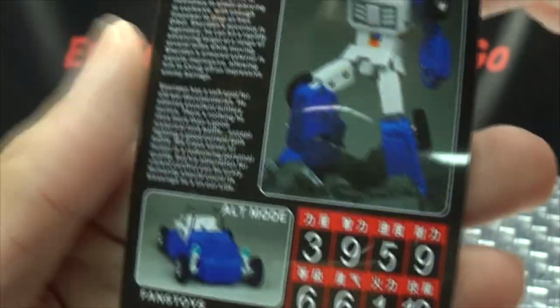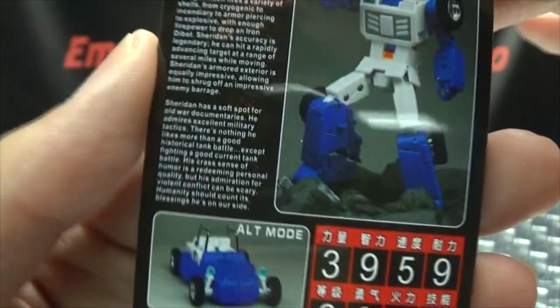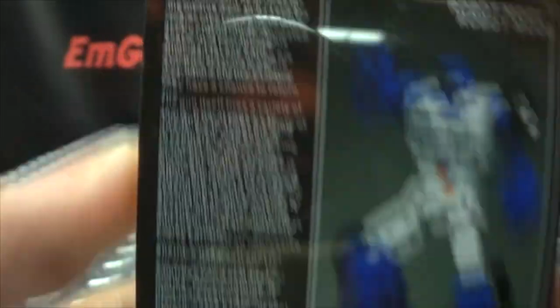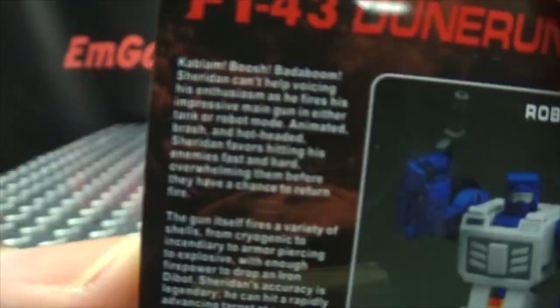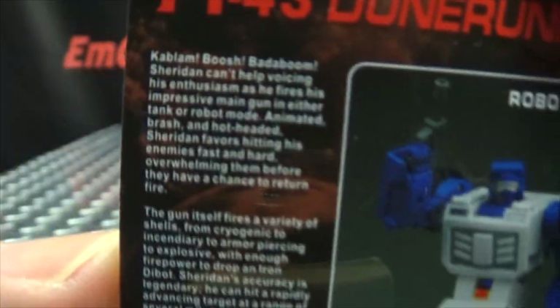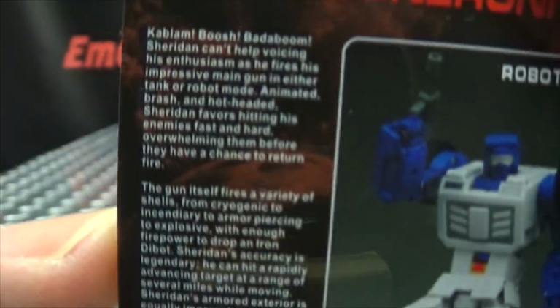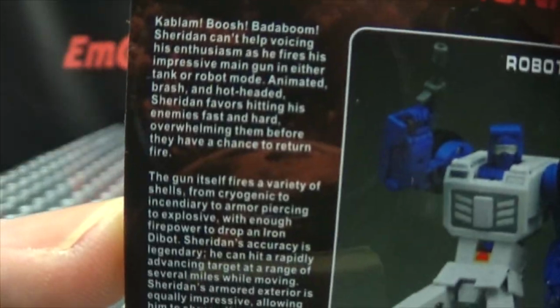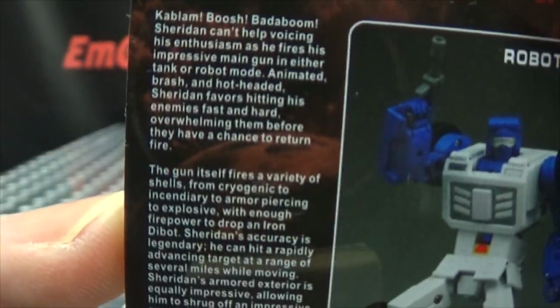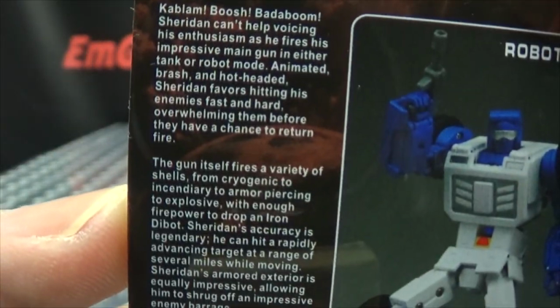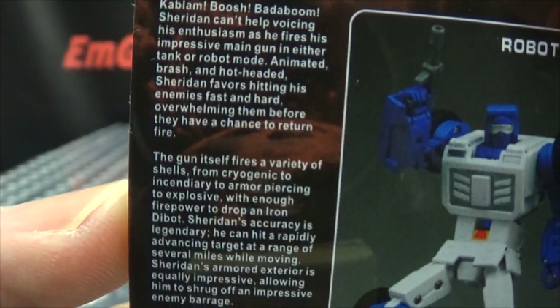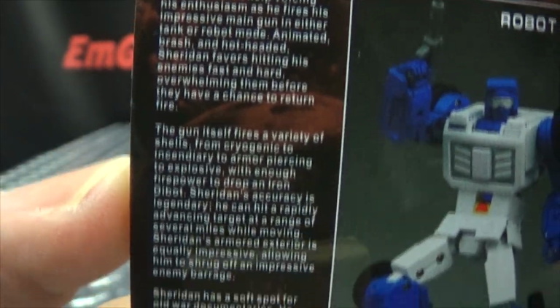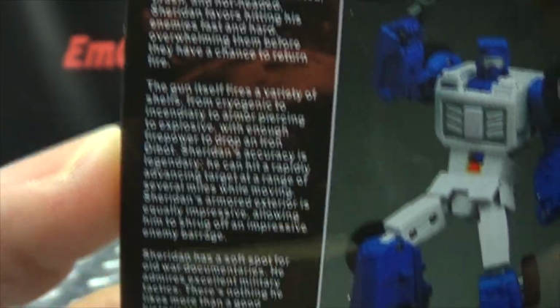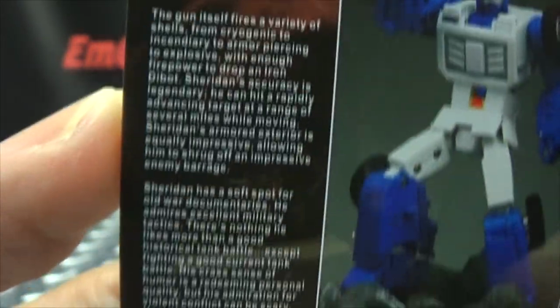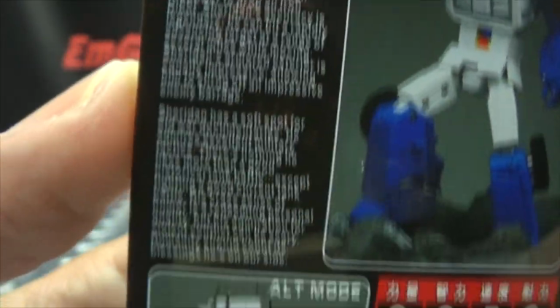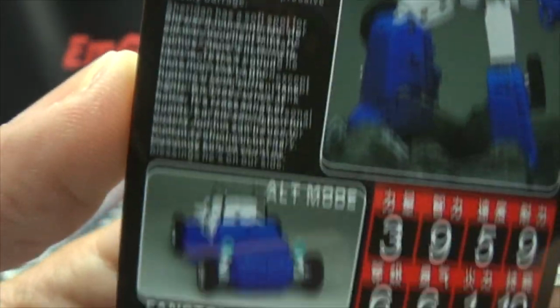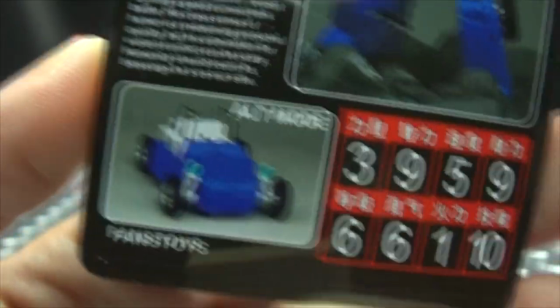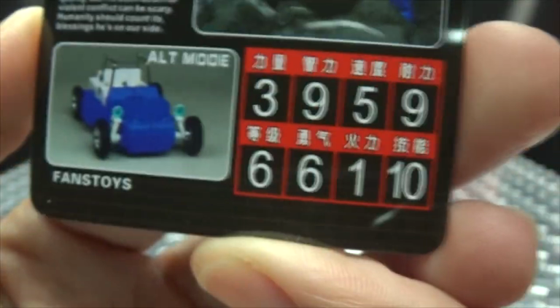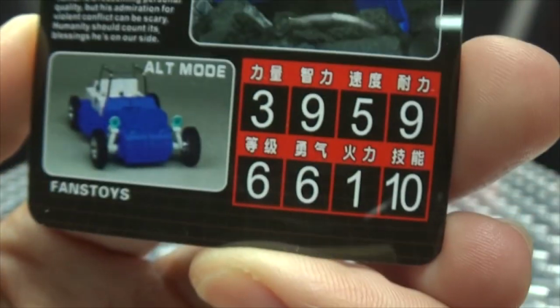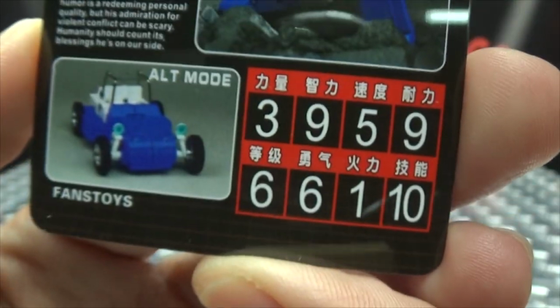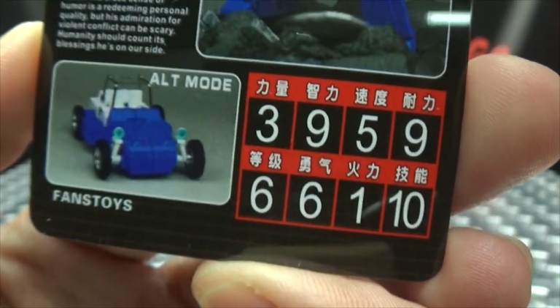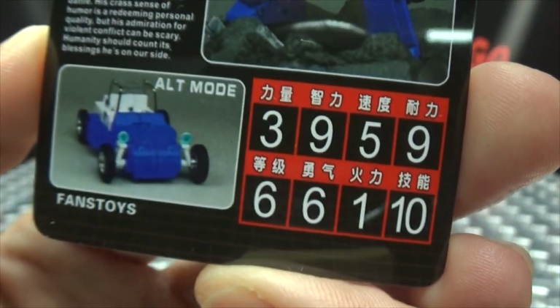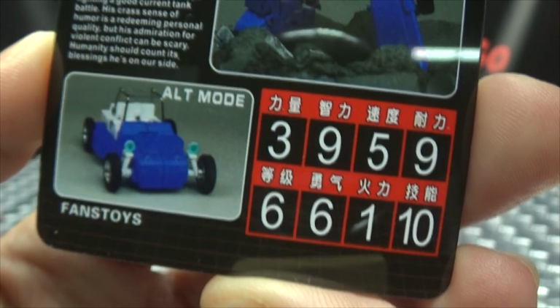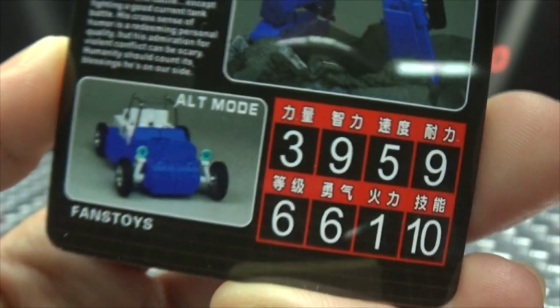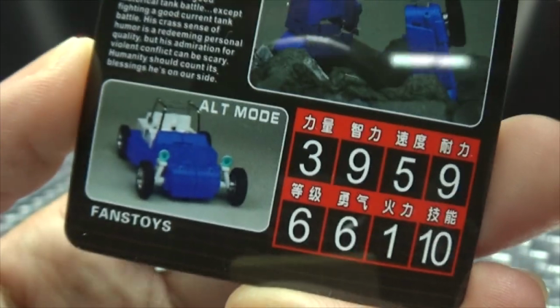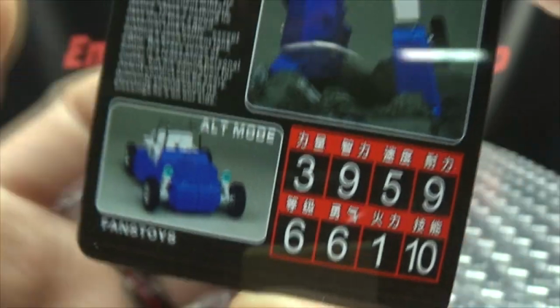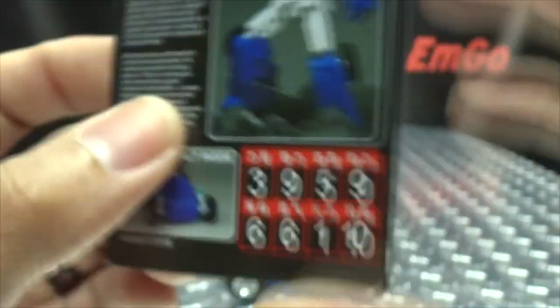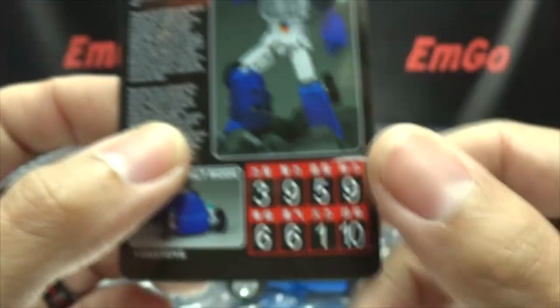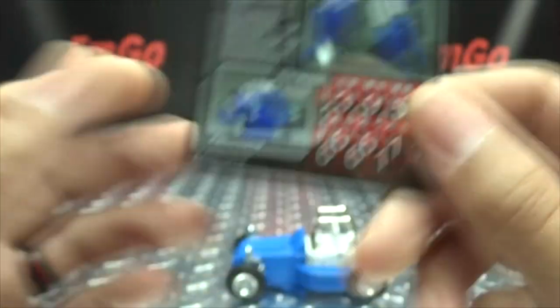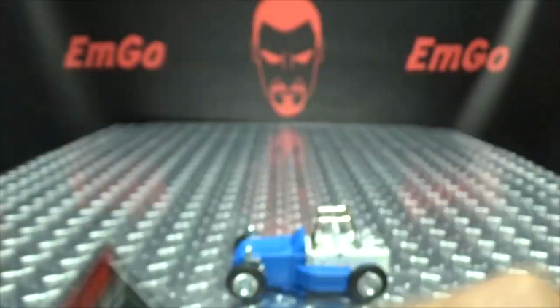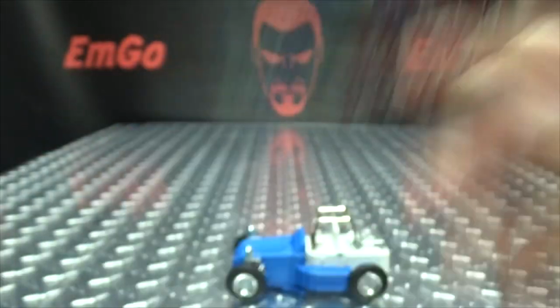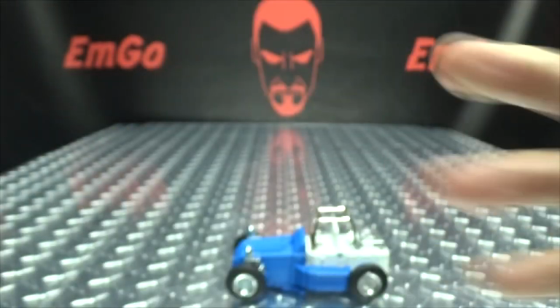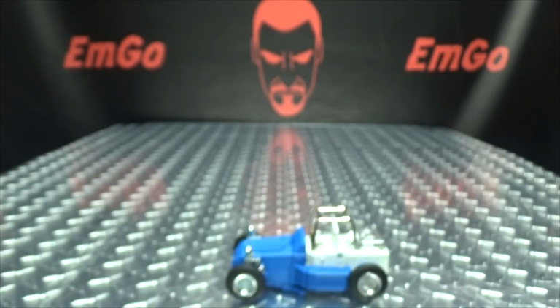Also included is the collector's card with another nice image there of Dune Runner. On the back you have again the very lengthy bio, tech specs if that interests you — hooray for cards.